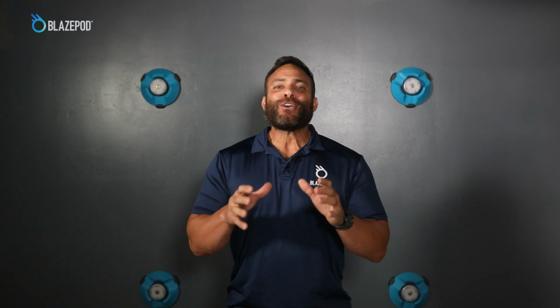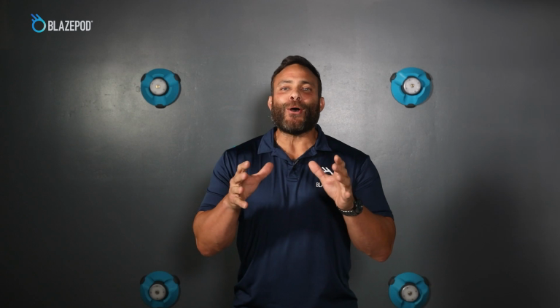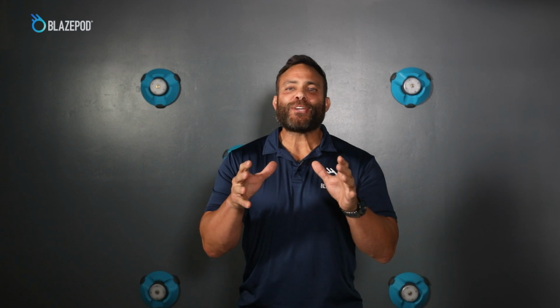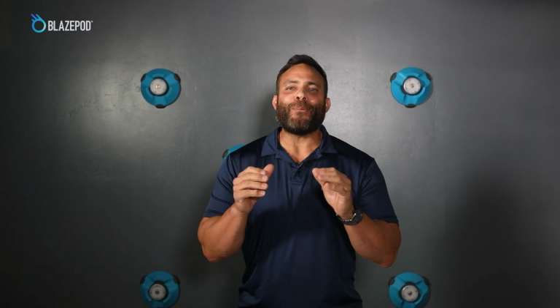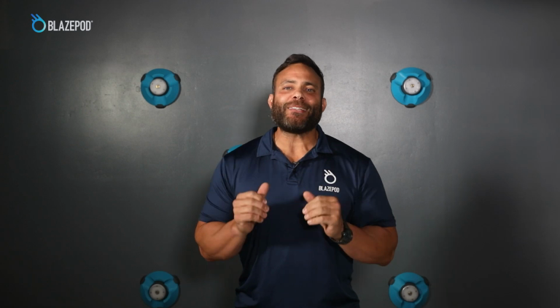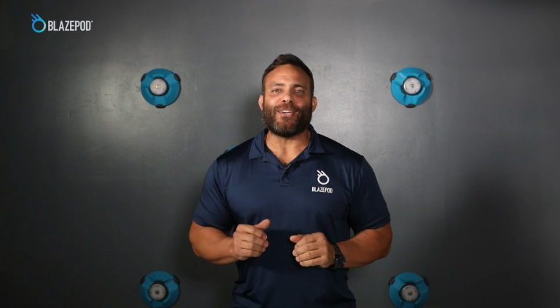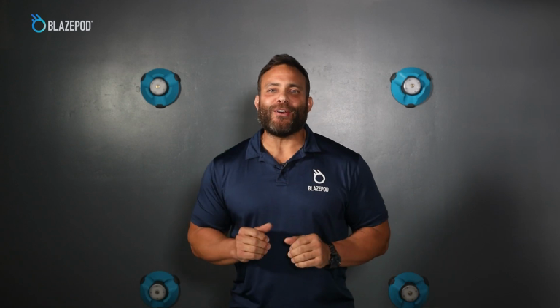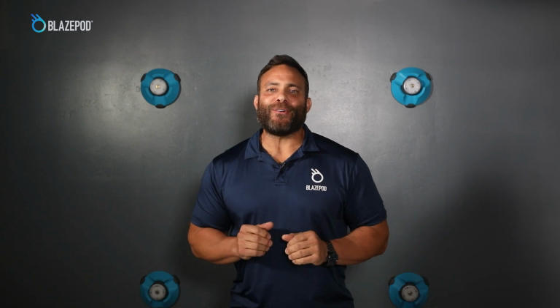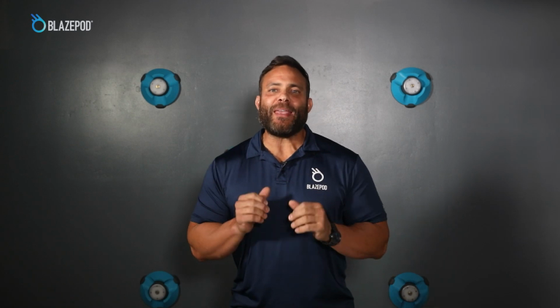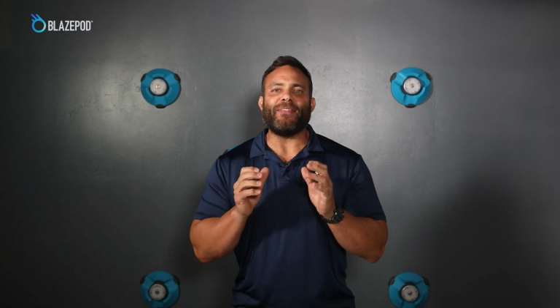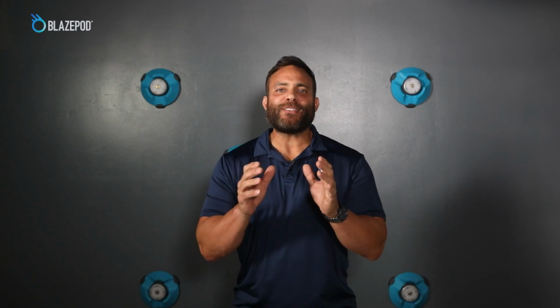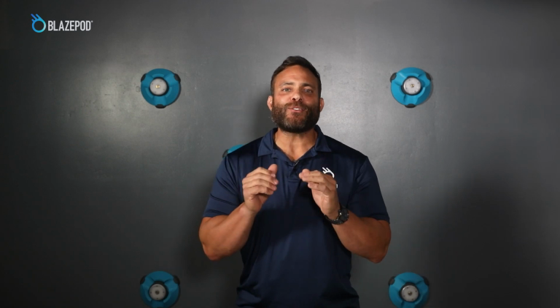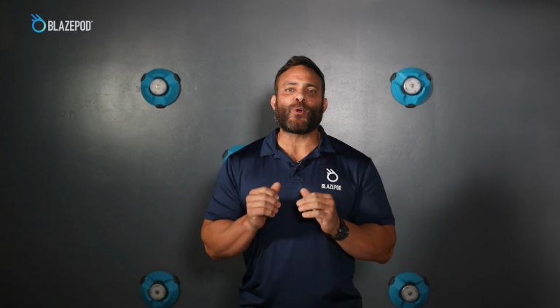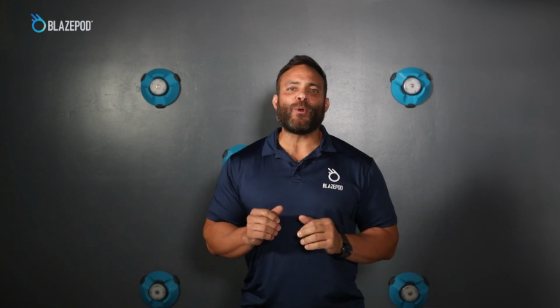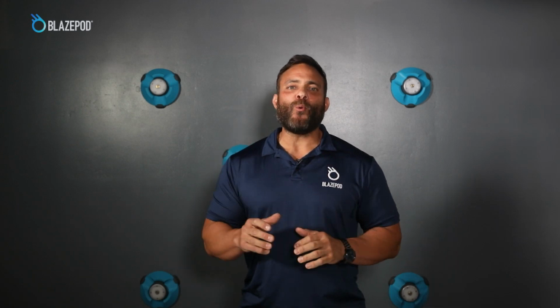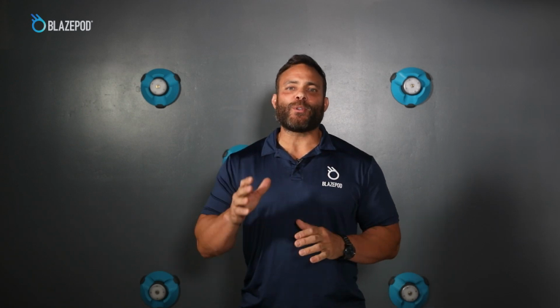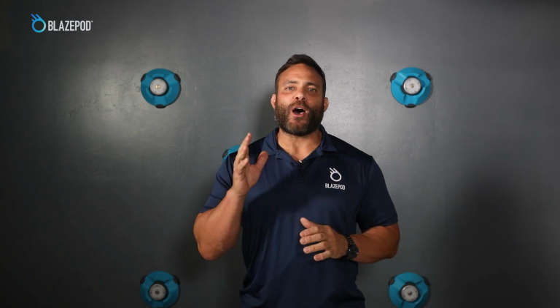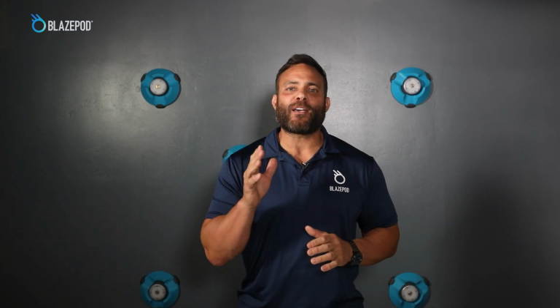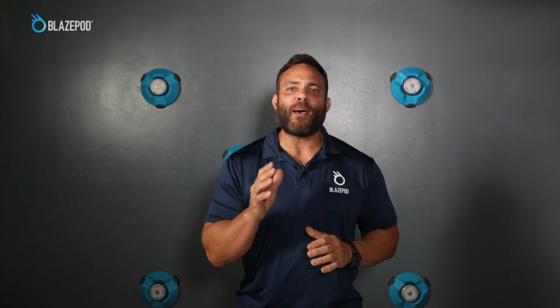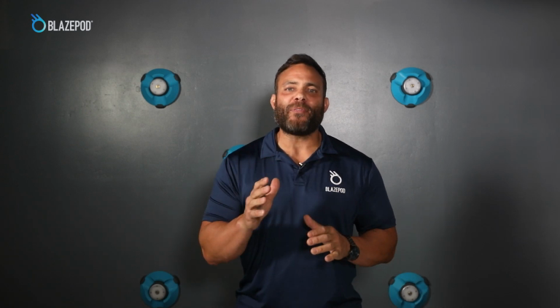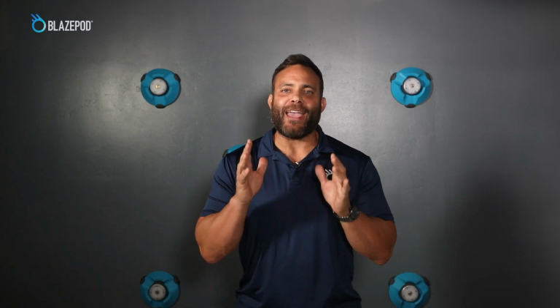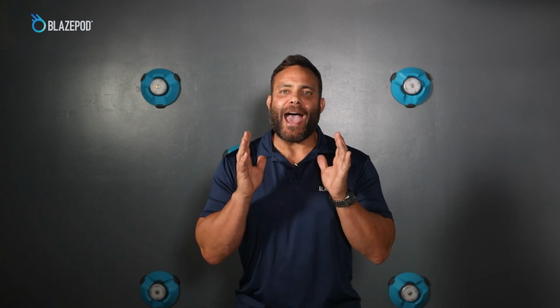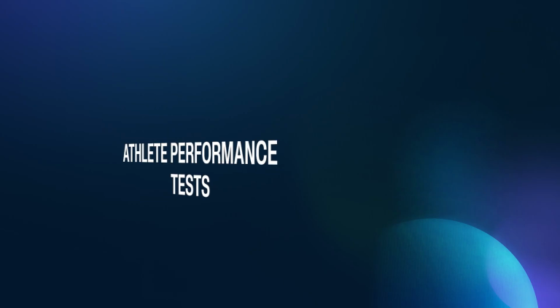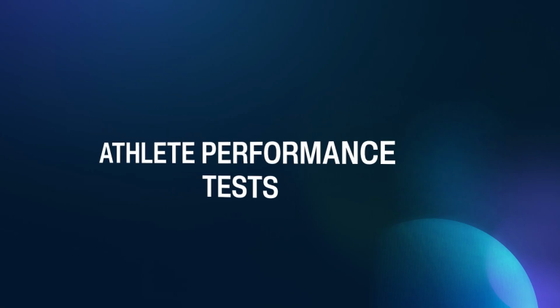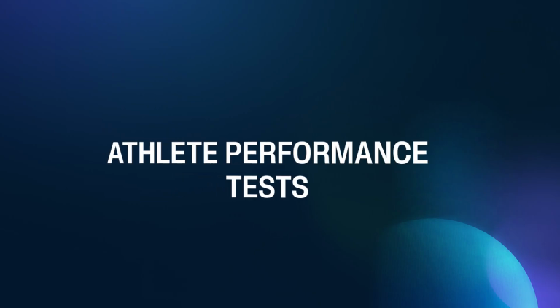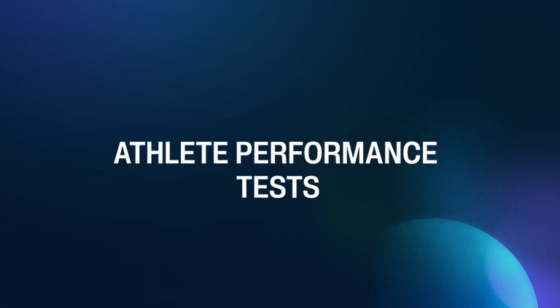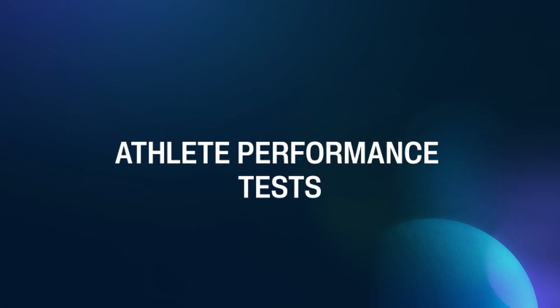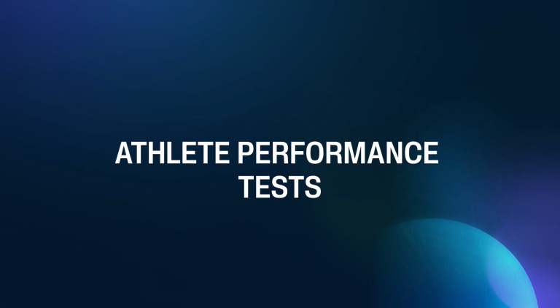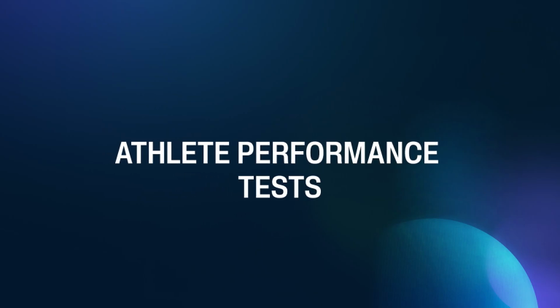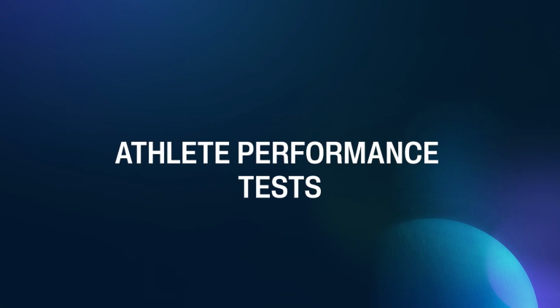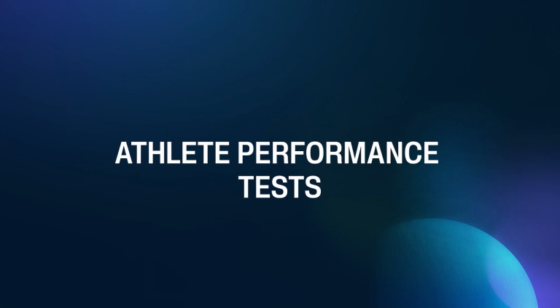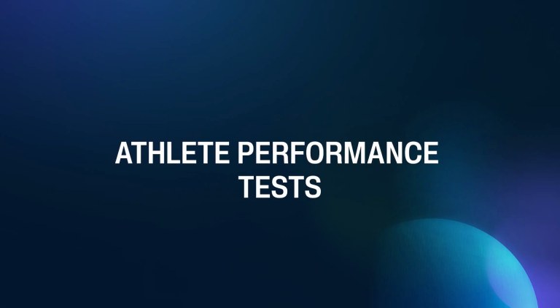Coach Cummings here. In this tutorial we'll talk about the athlete performance tests.